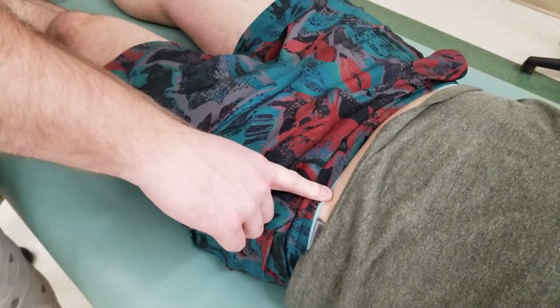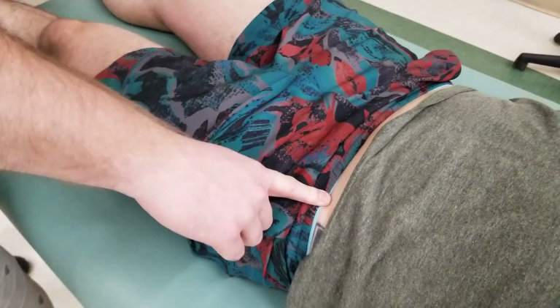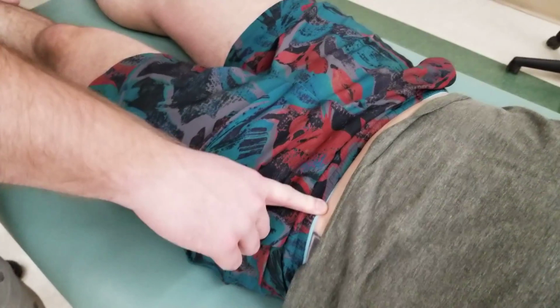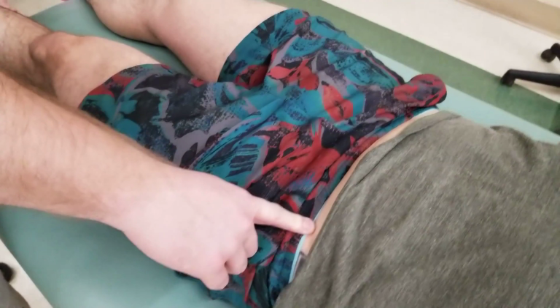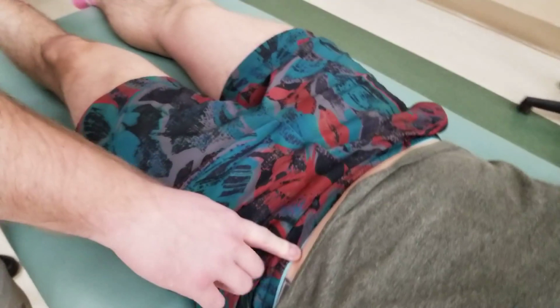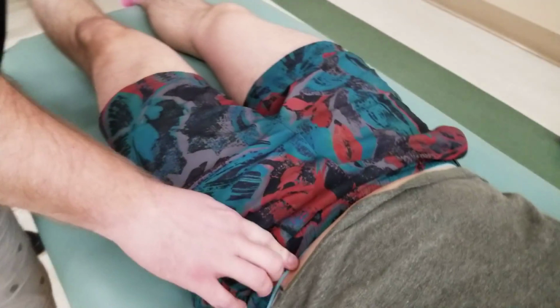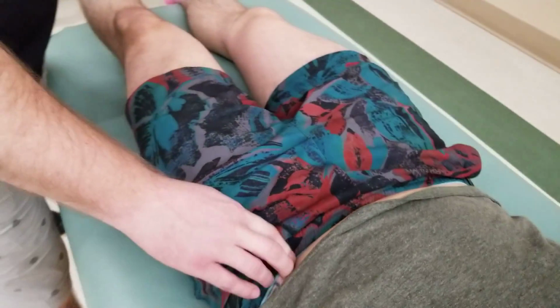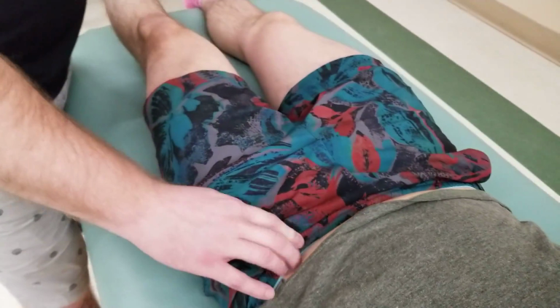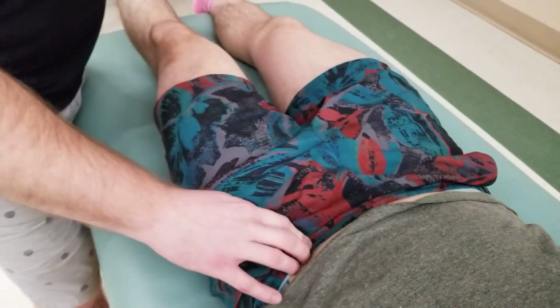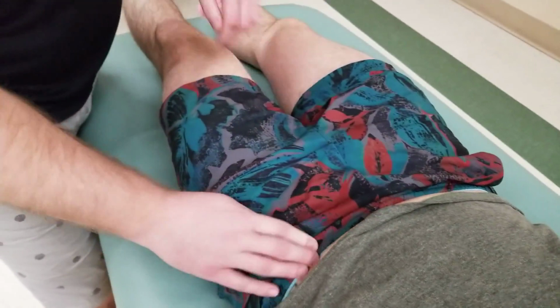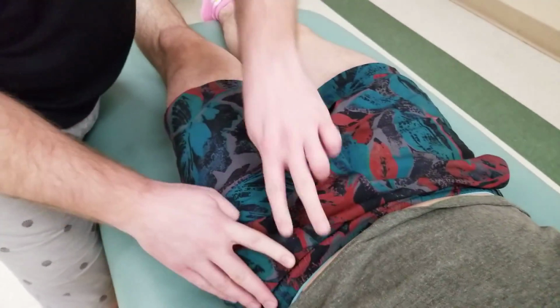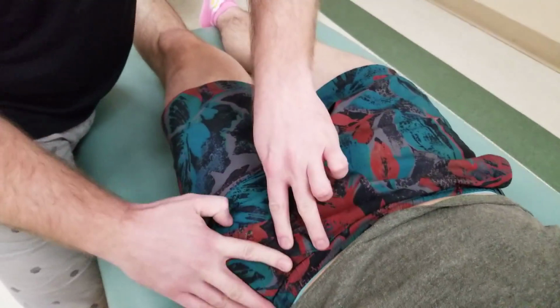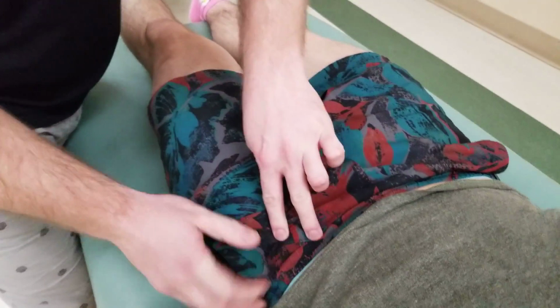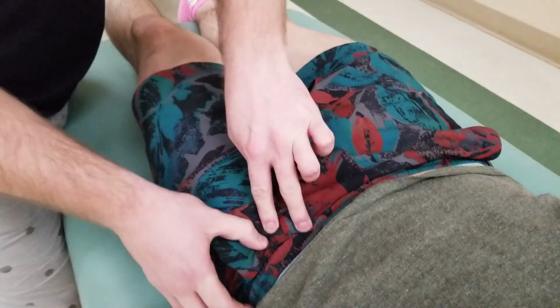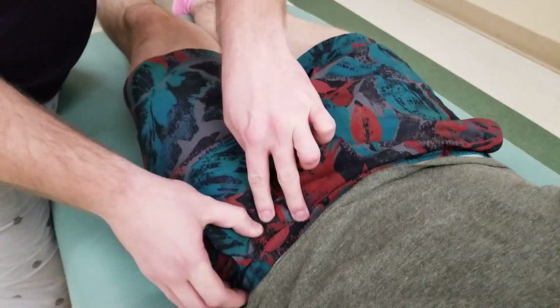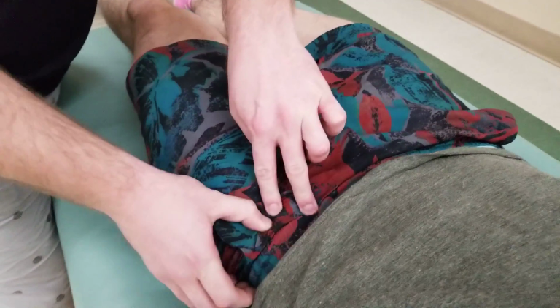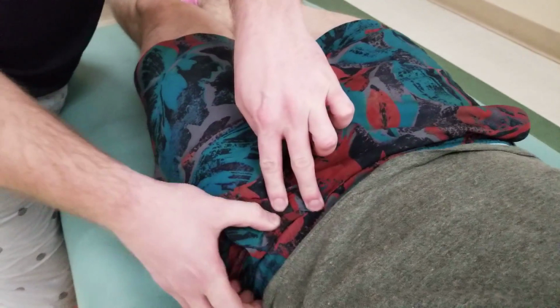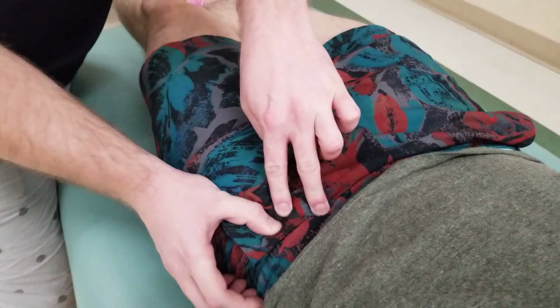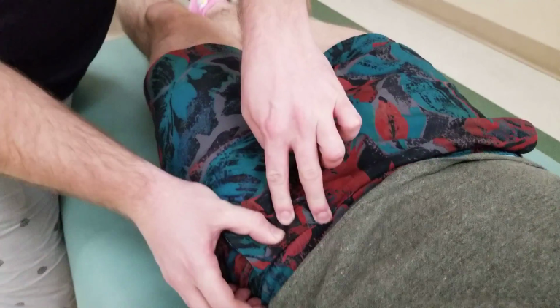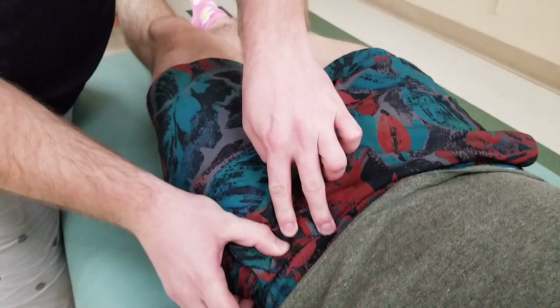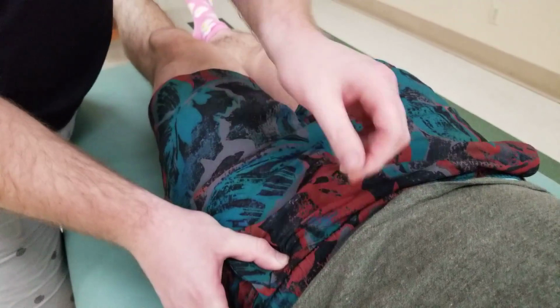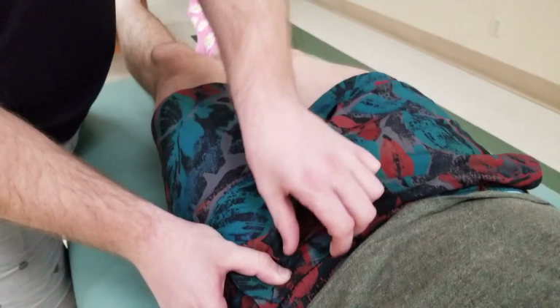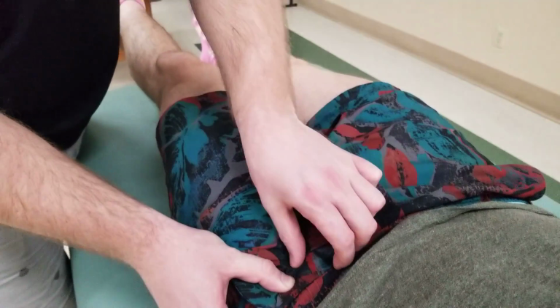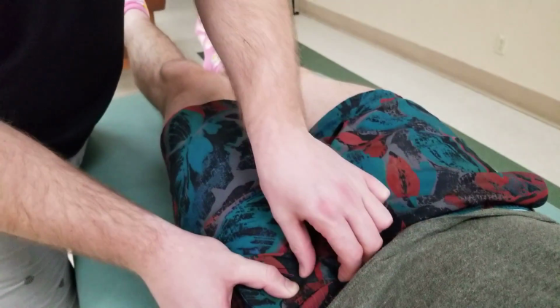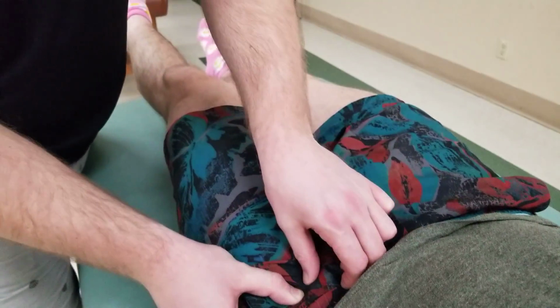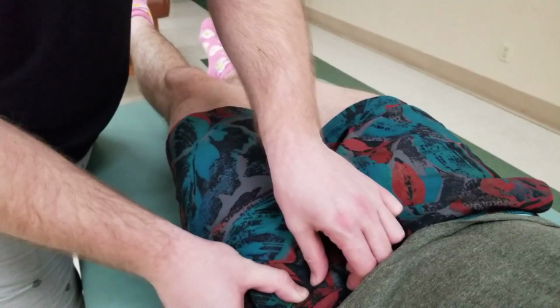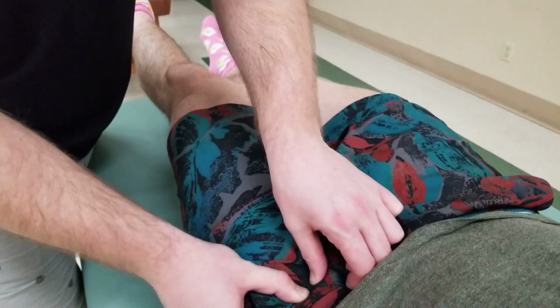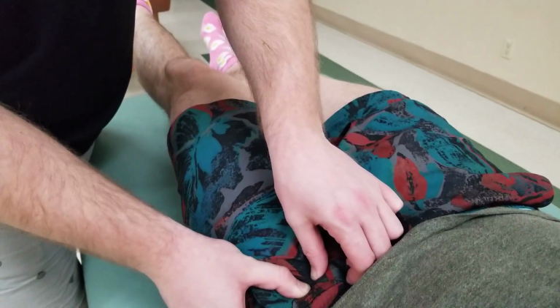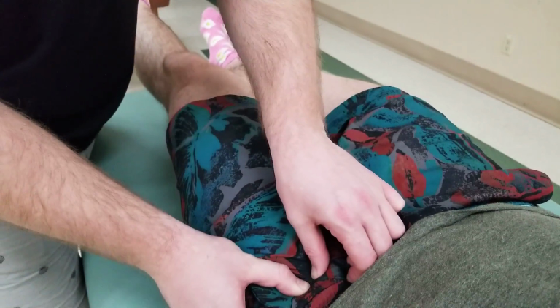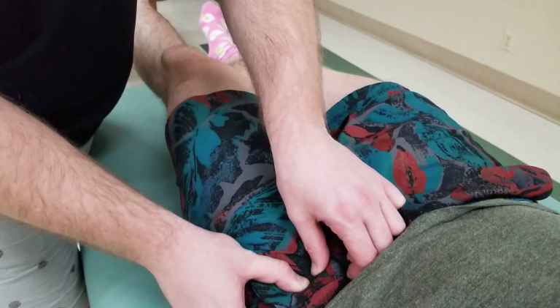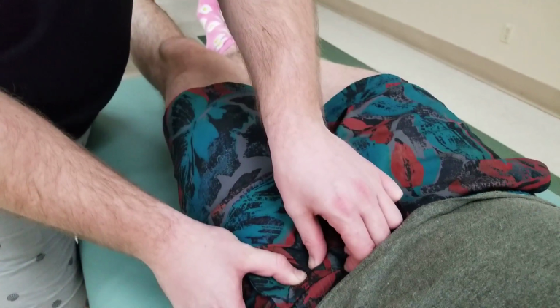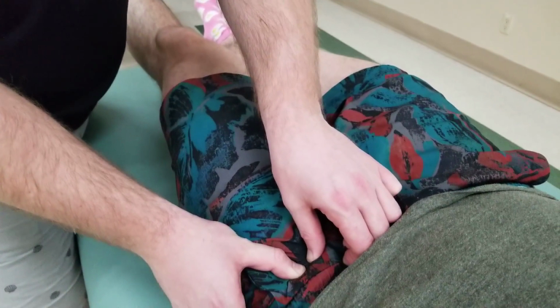I'm going to ask him just to lift his leg up off the table. This activates both tensor fasciae latae and sartorius.